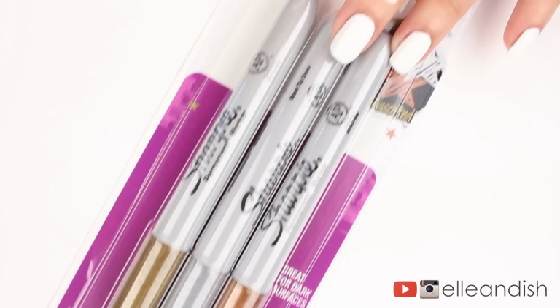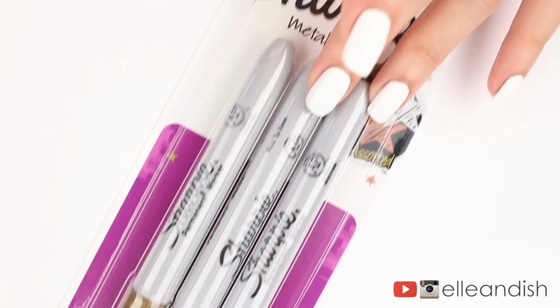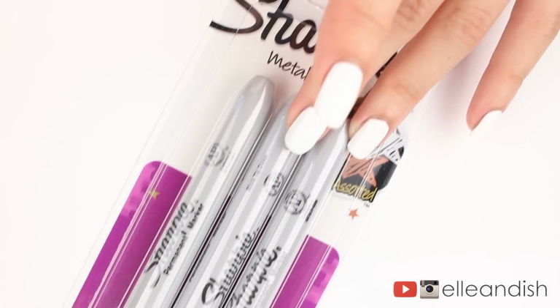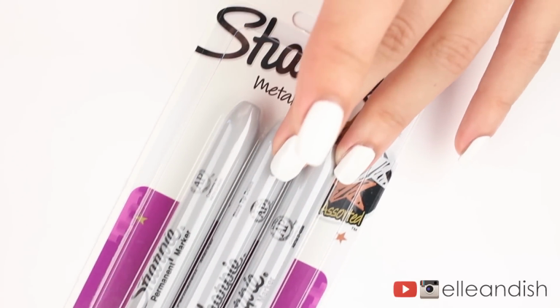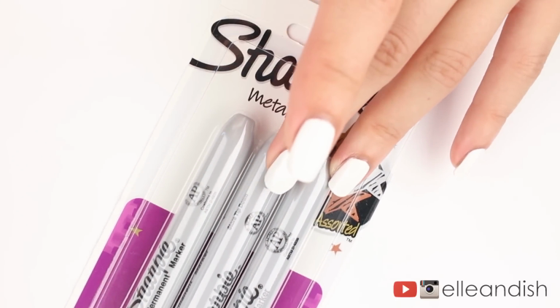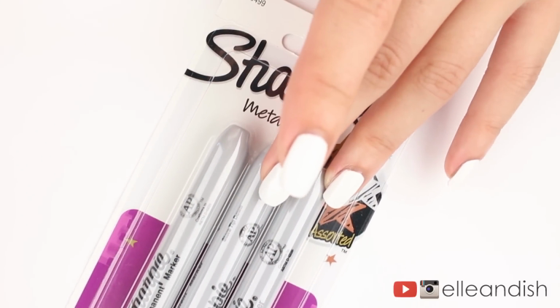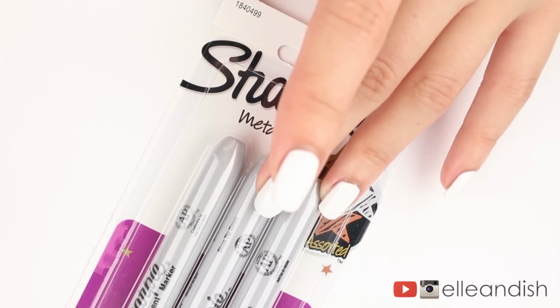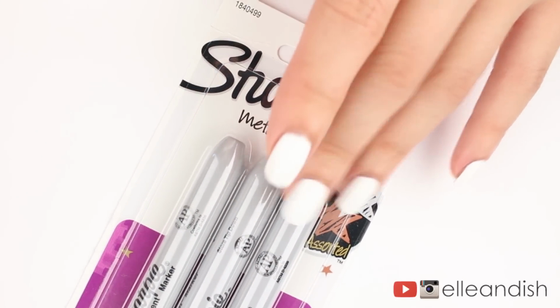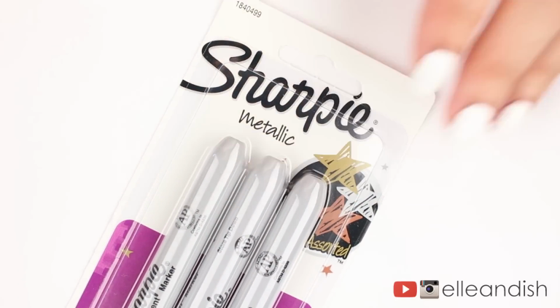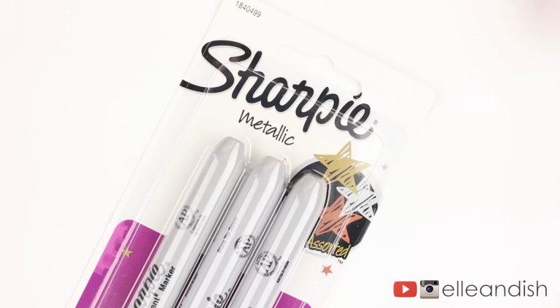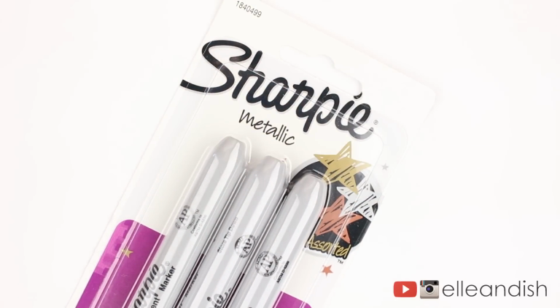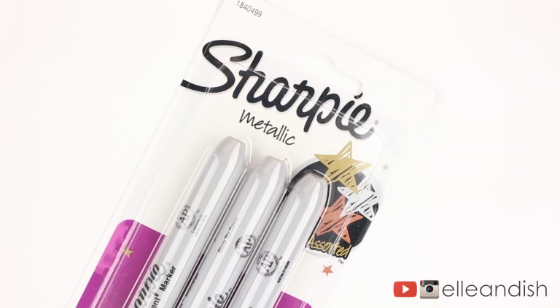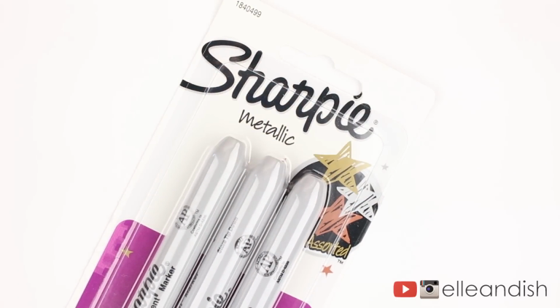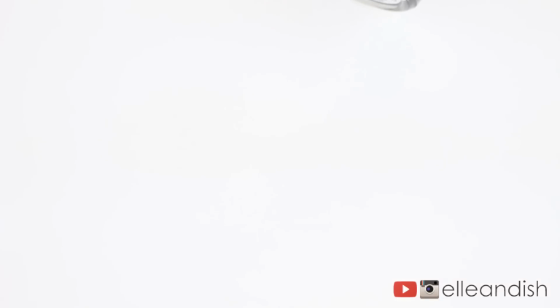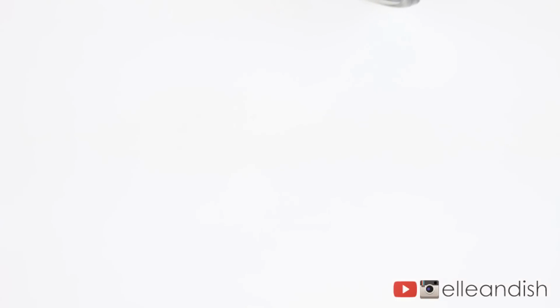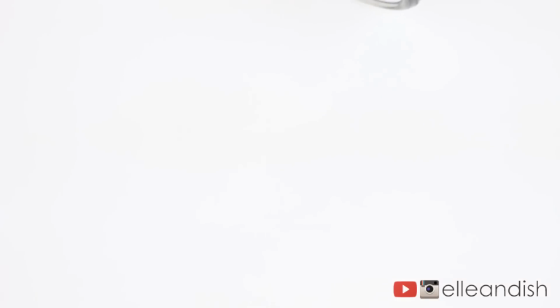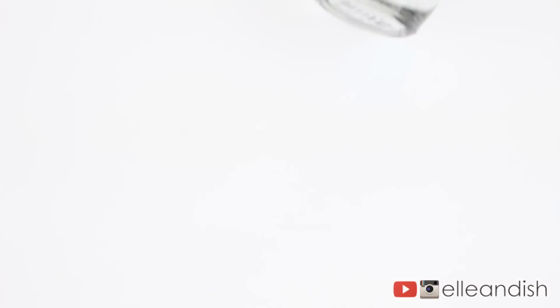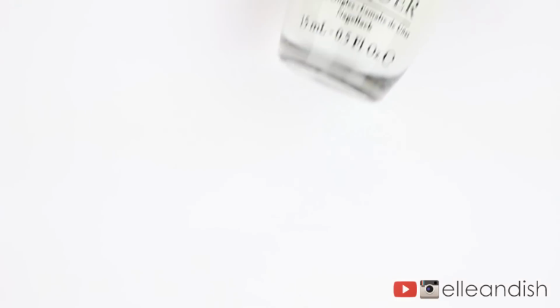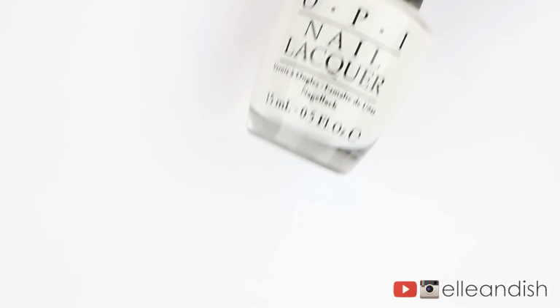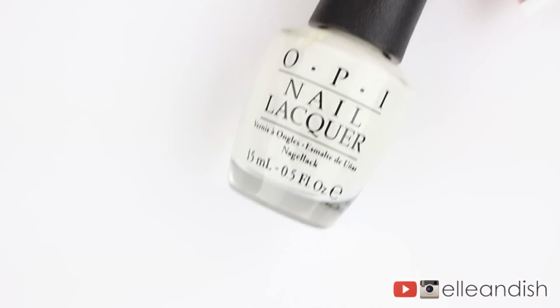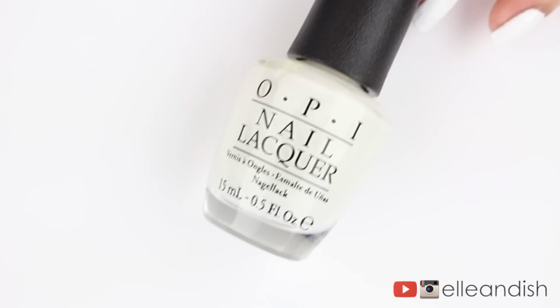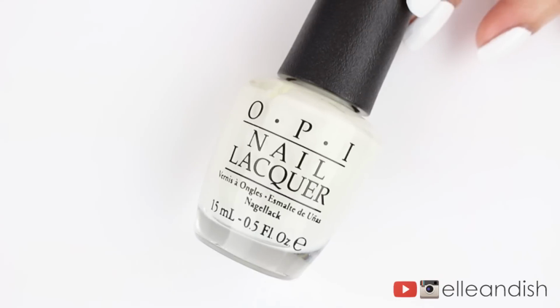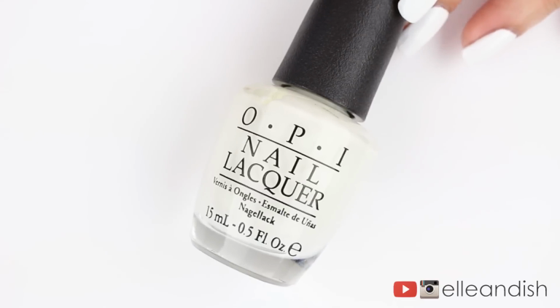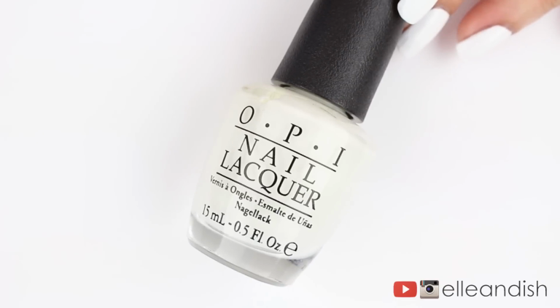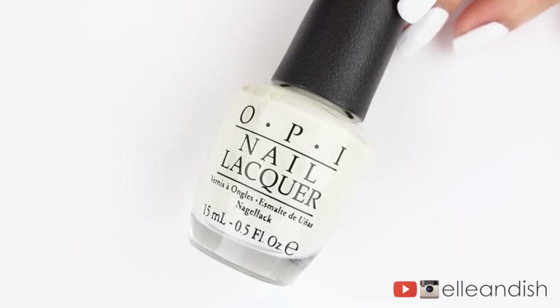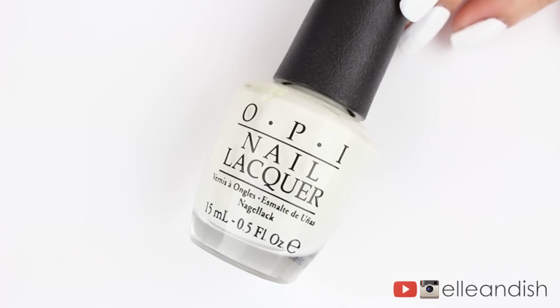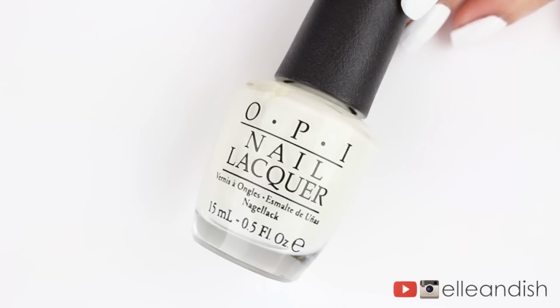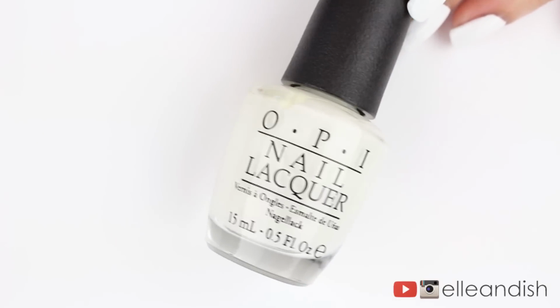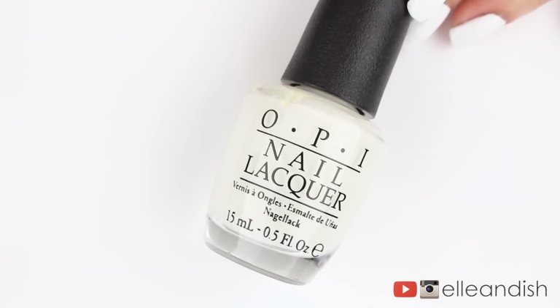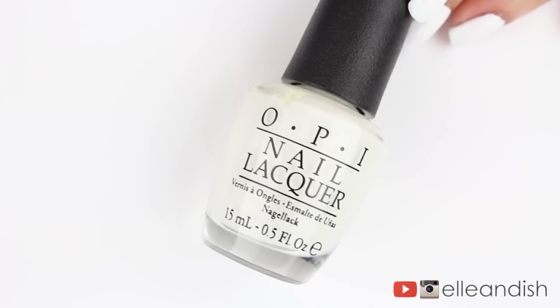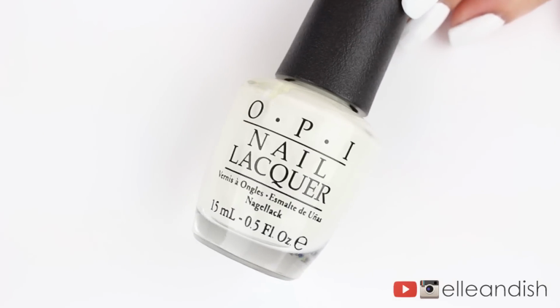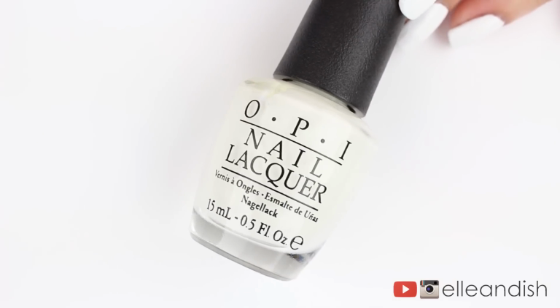Besides the metallic Sharpies that I bought from Target, I used a base coat, a top coat, and a white nail polish as a base.